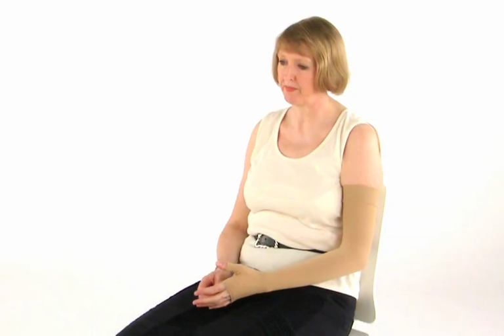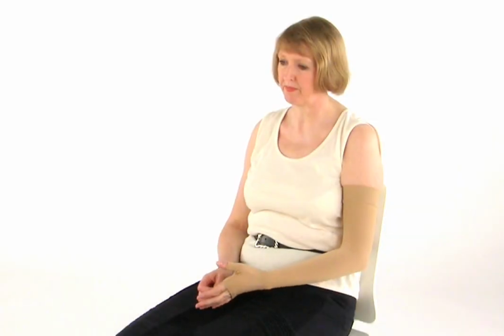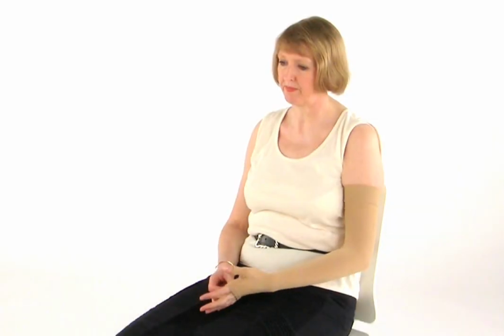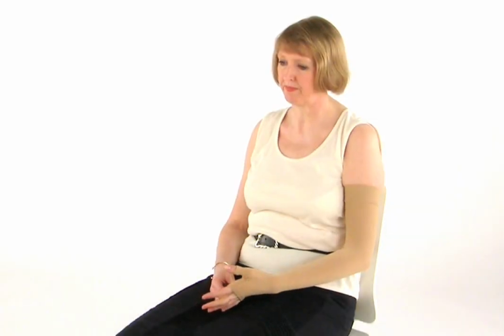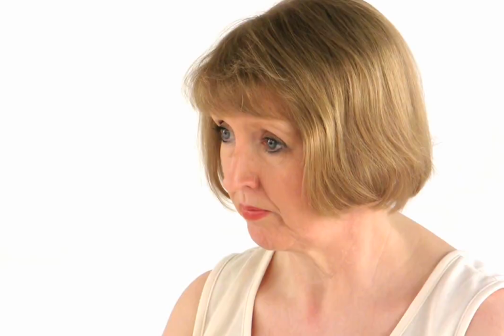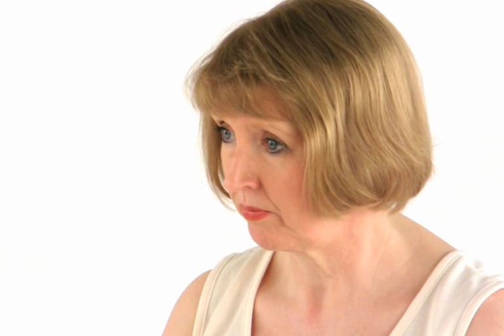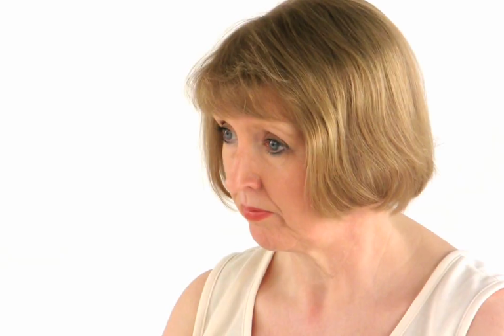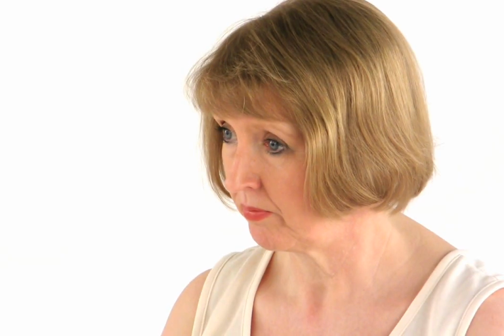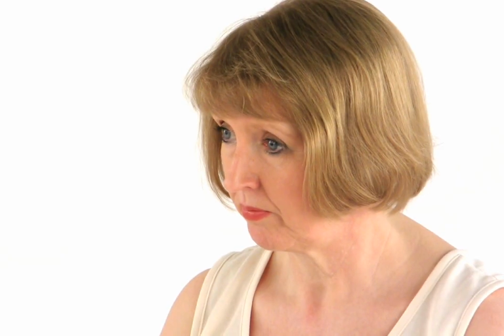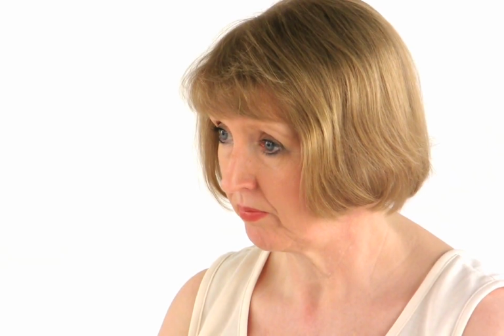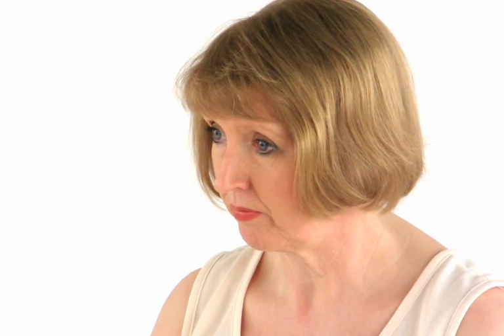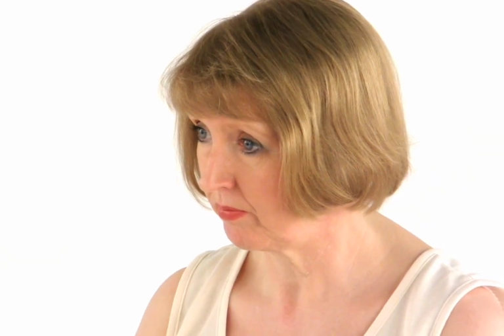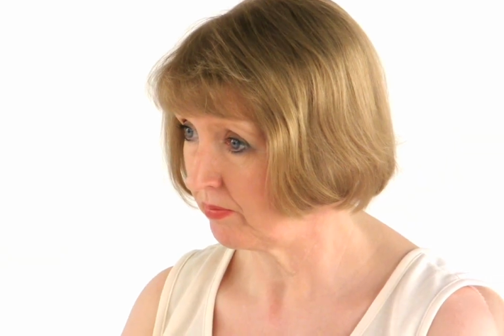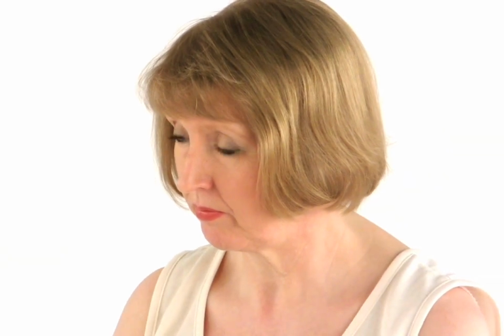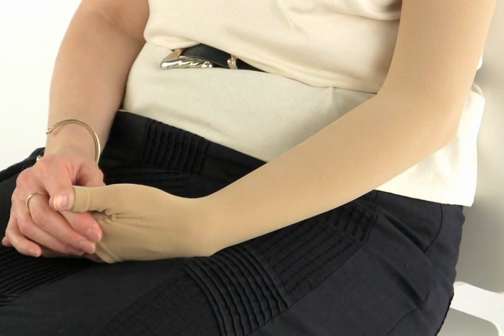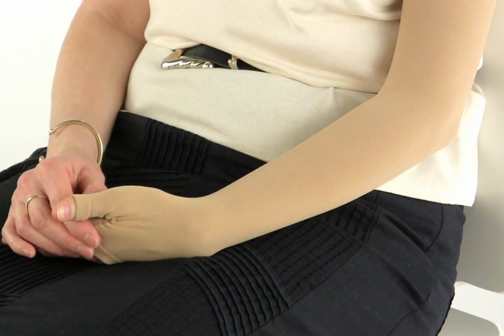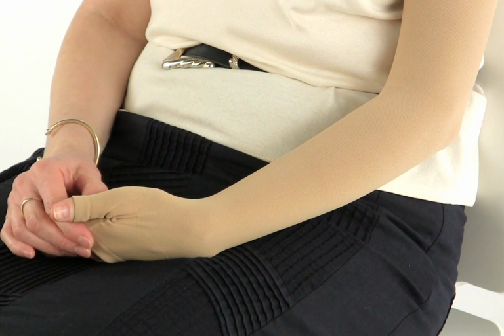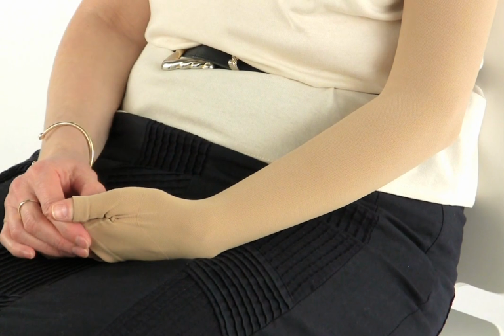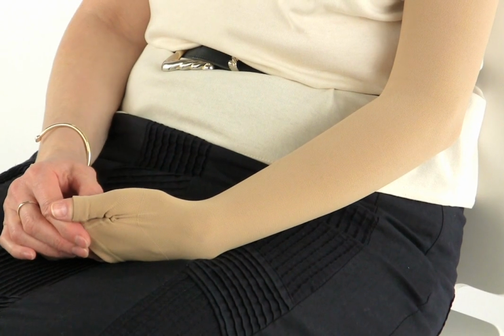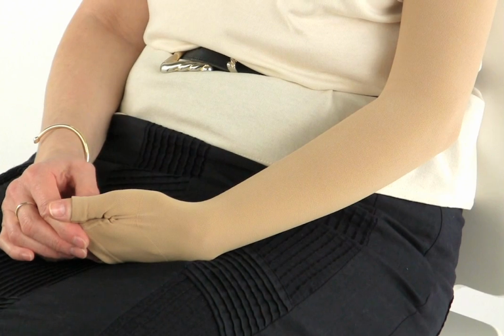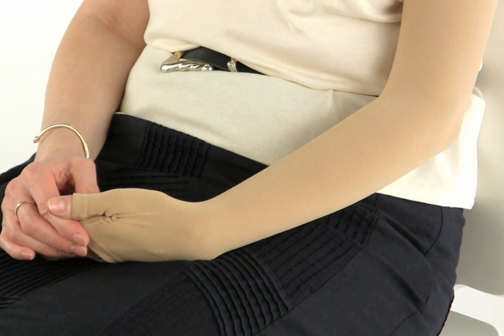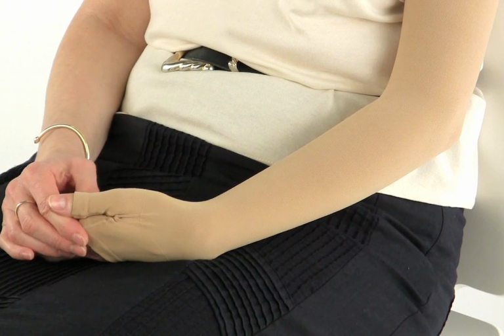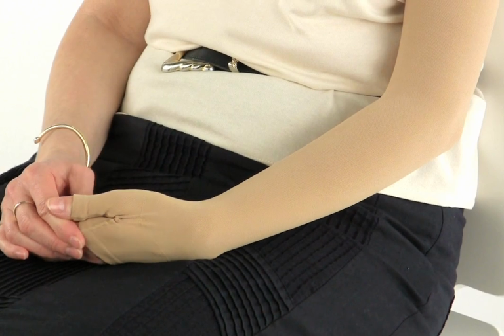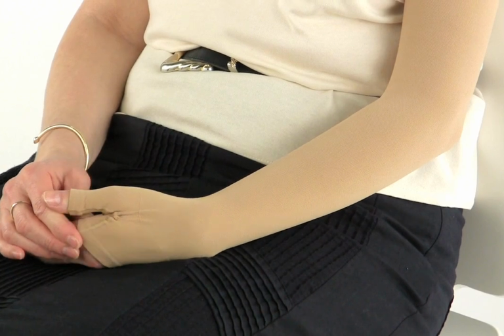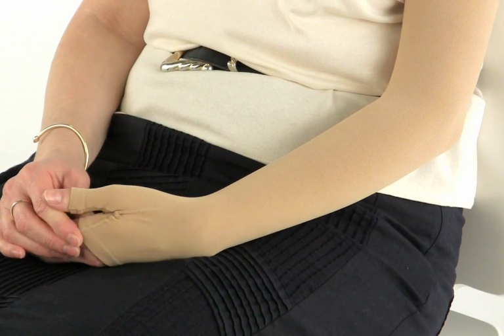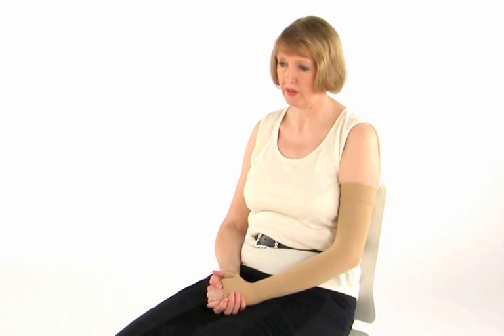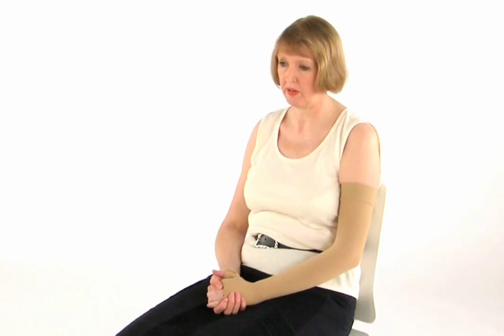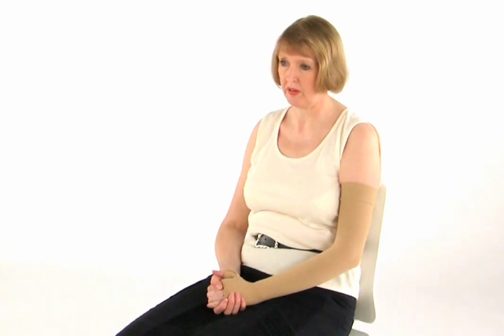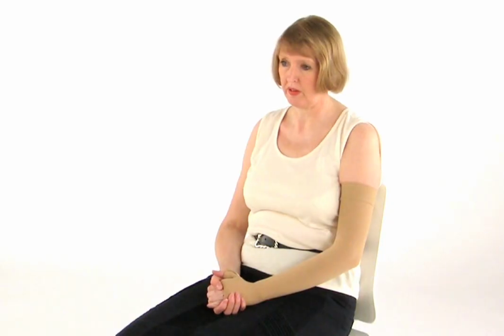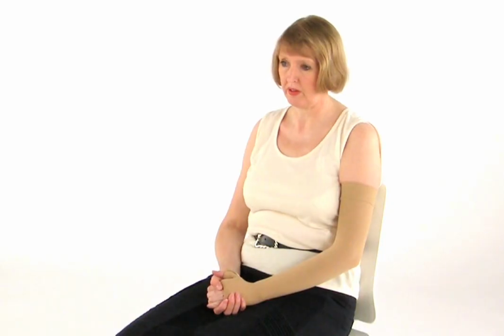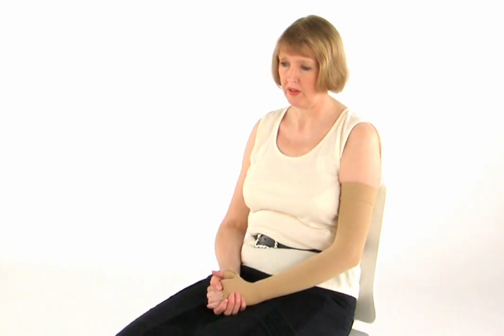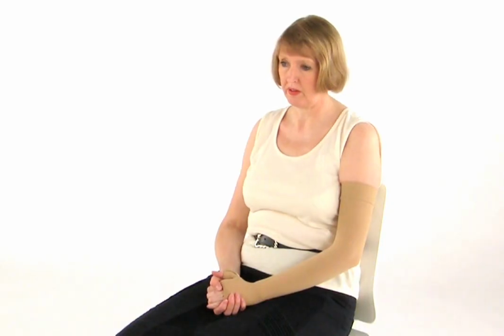Ok Lesley, today we're going to go through some arm exercises. It's important before you start that we check that you're sitting comfortably.